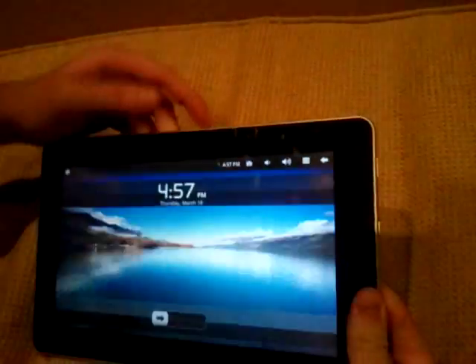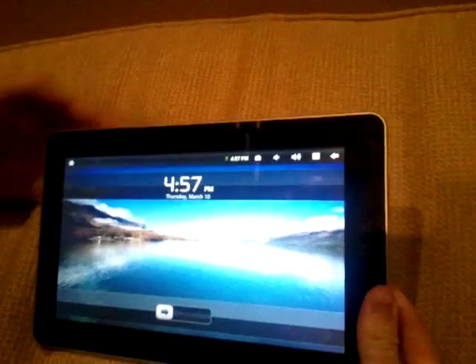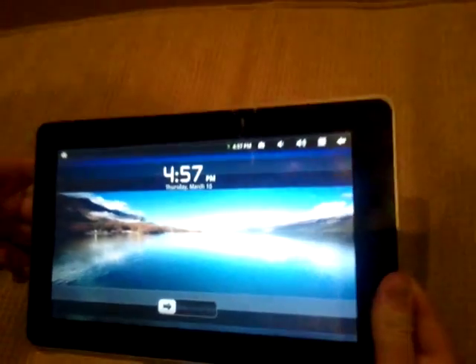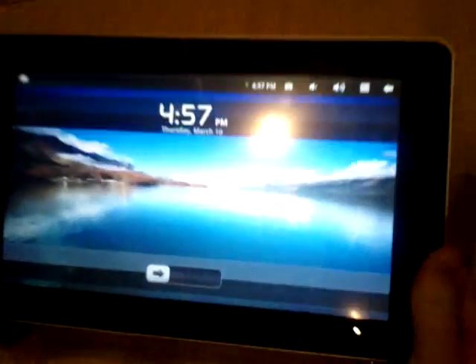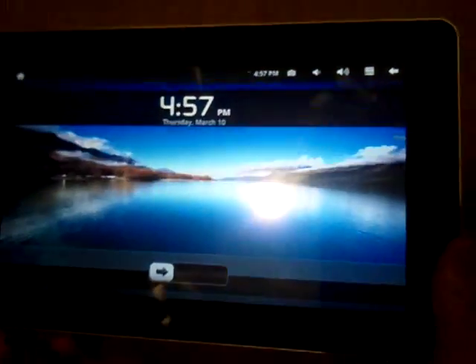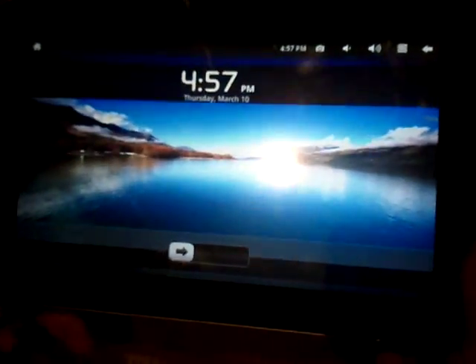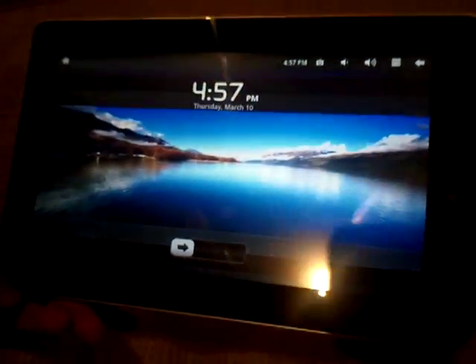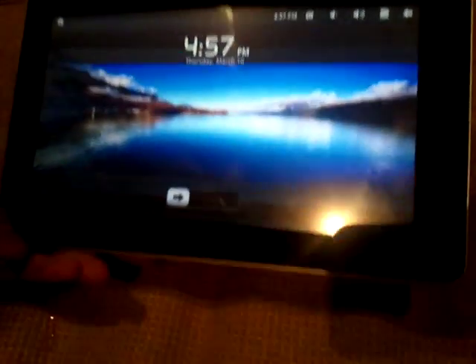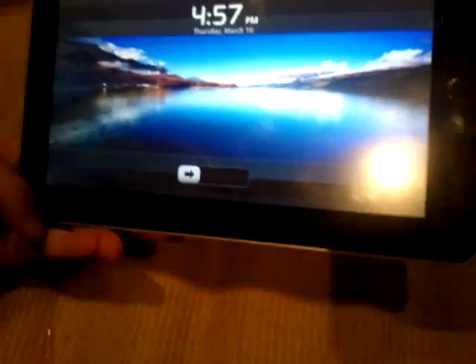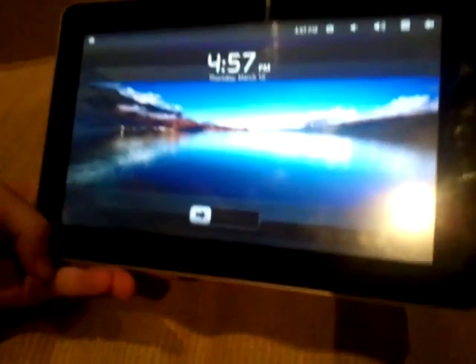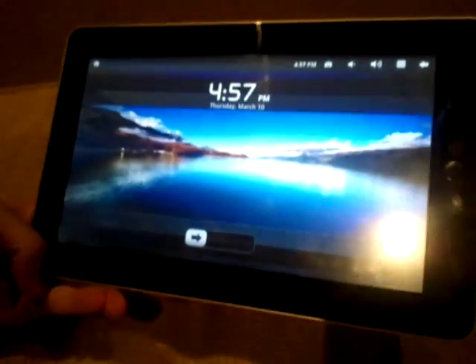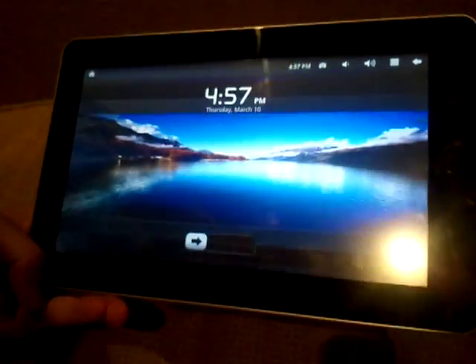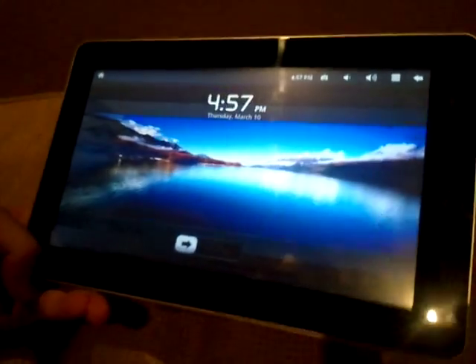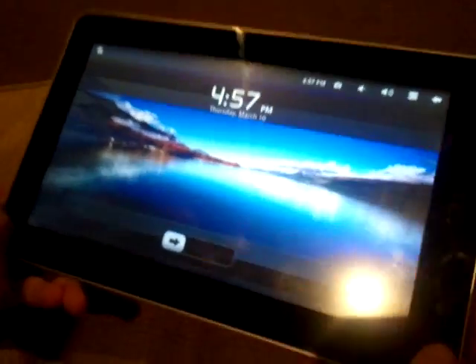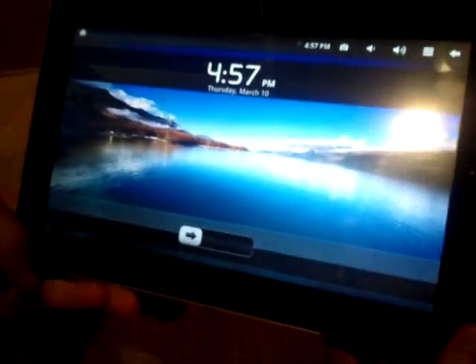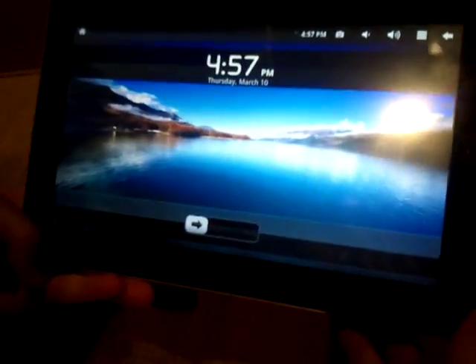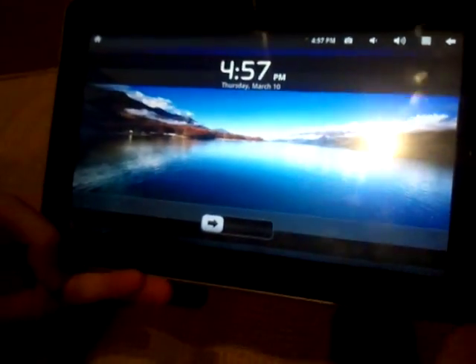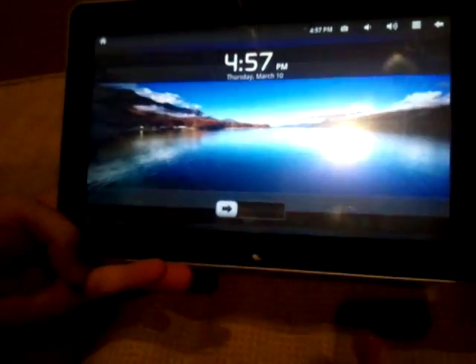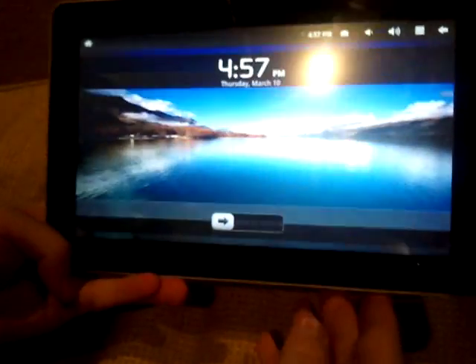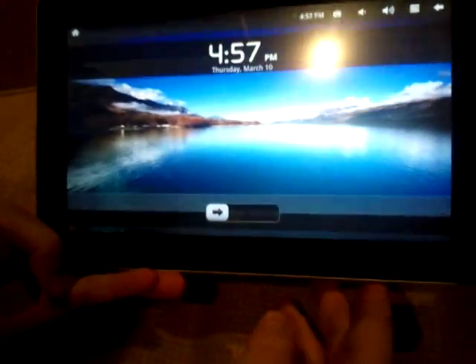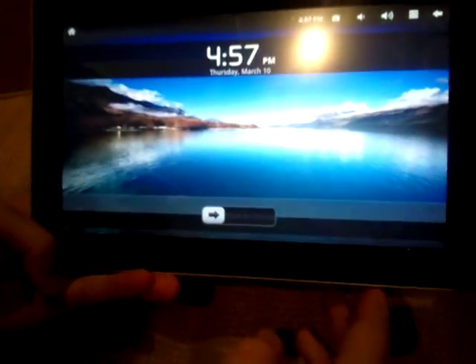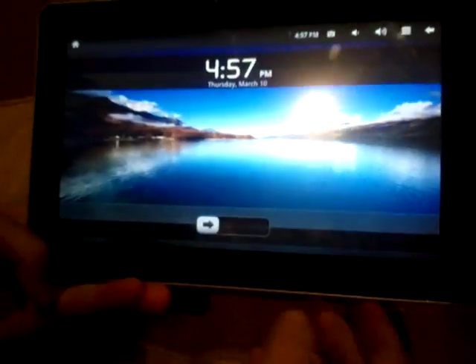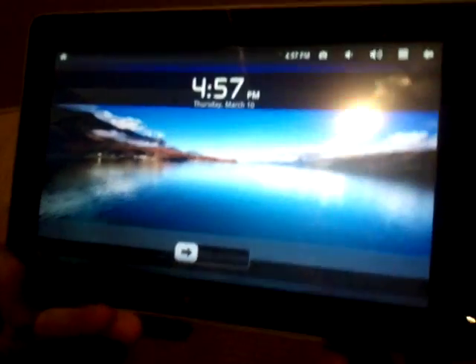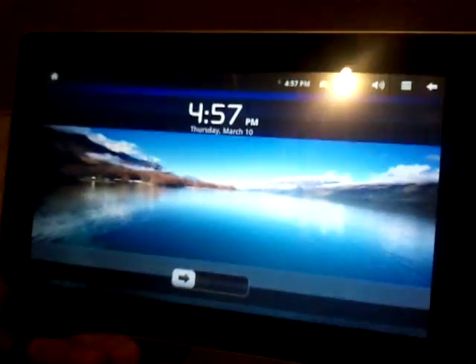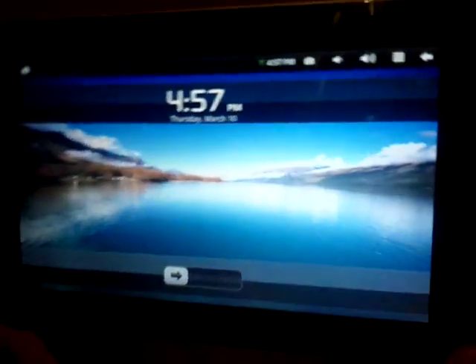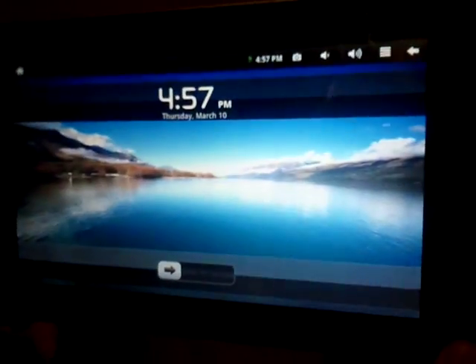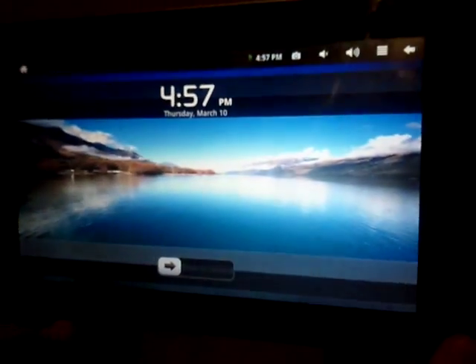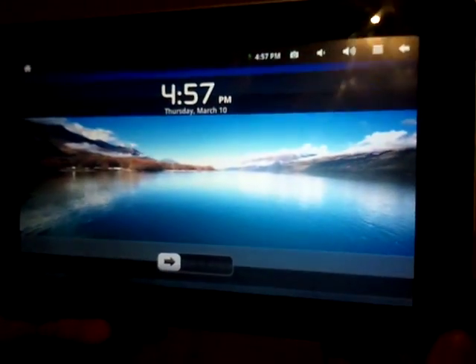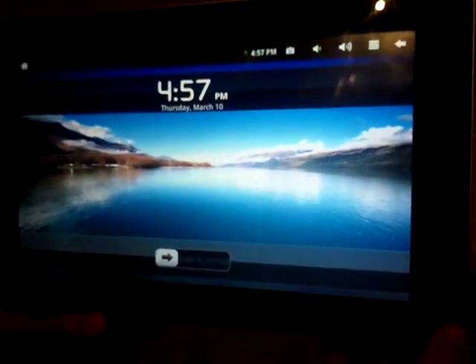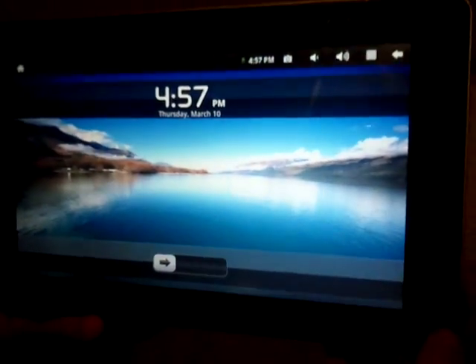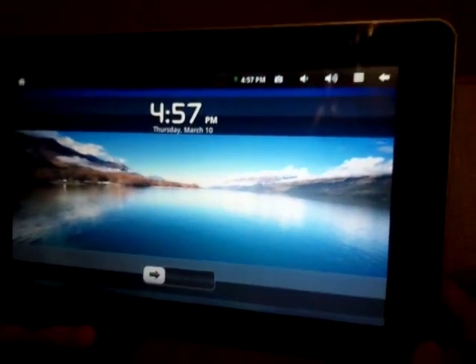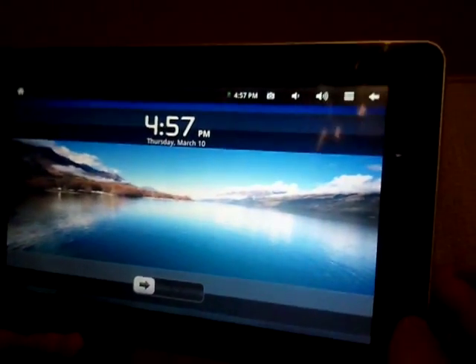Just upgraded it to version 3.2.4.5. As you can see there's a new interface, like a new slide screen — everything is really cool.